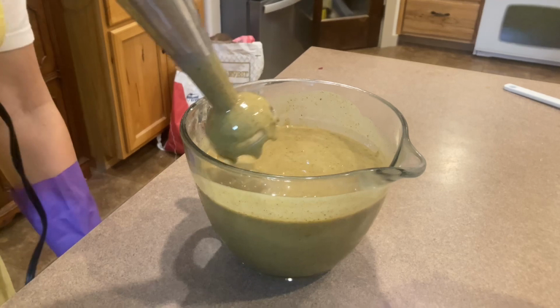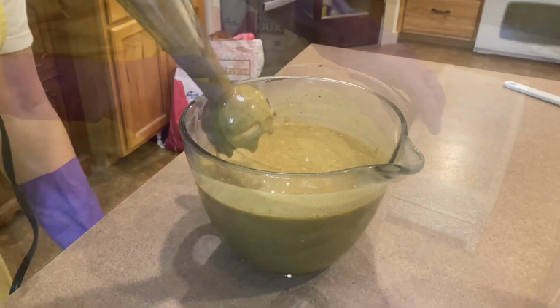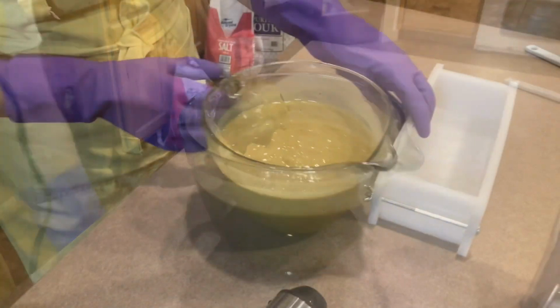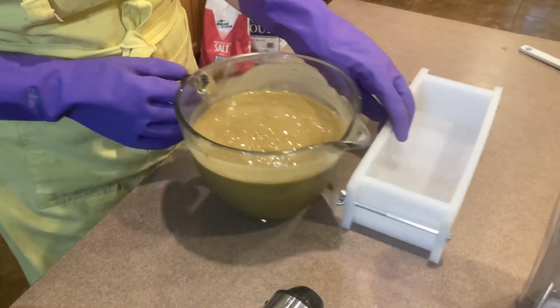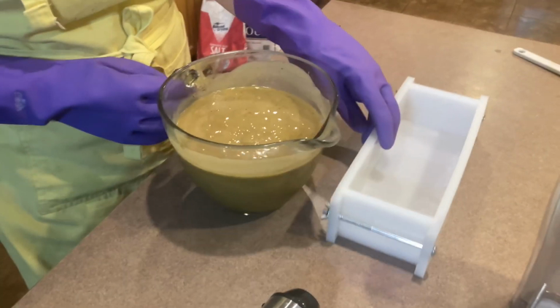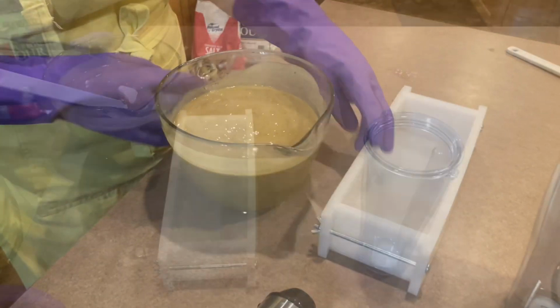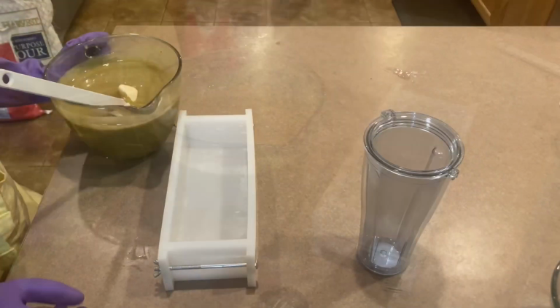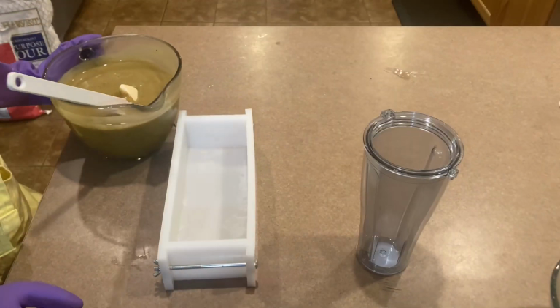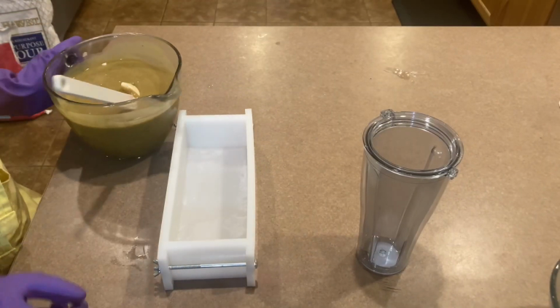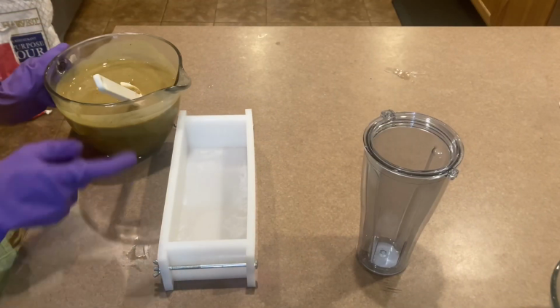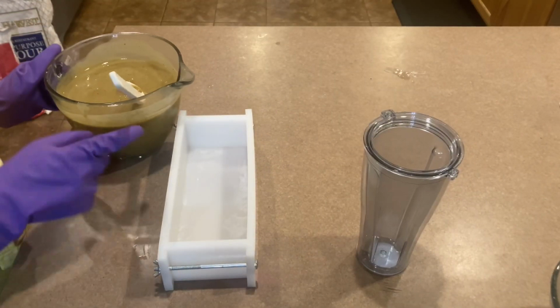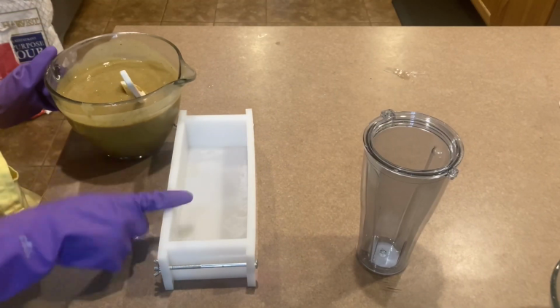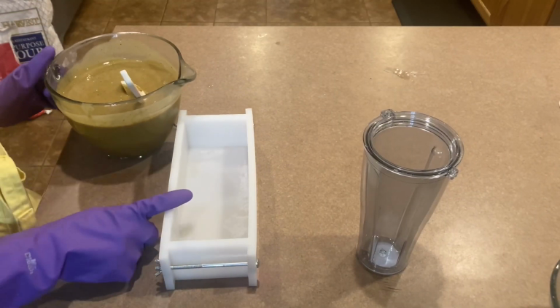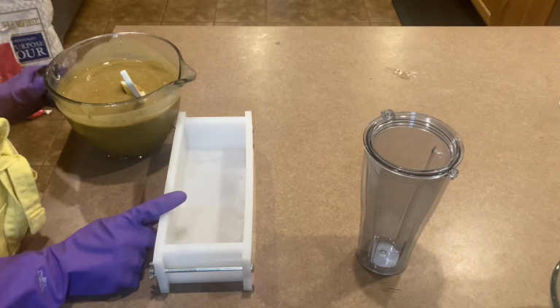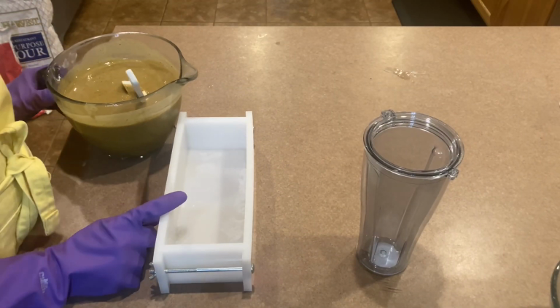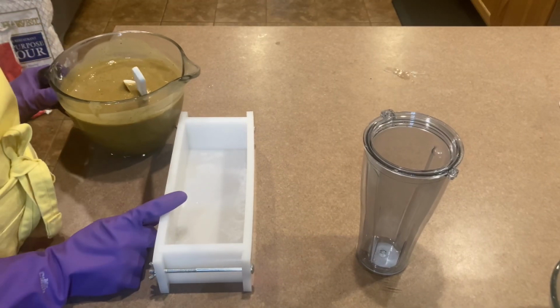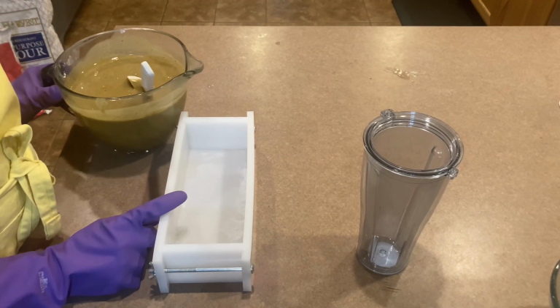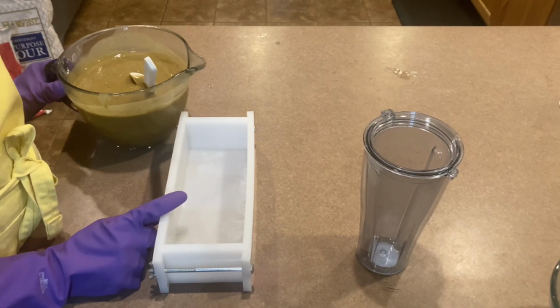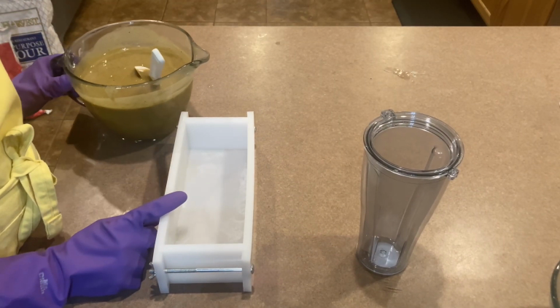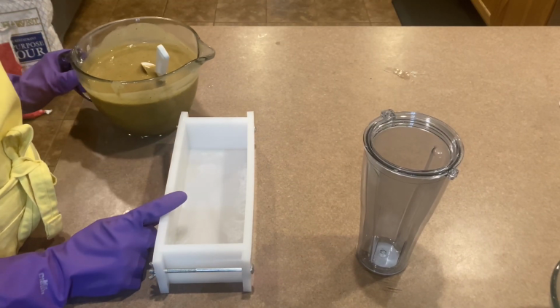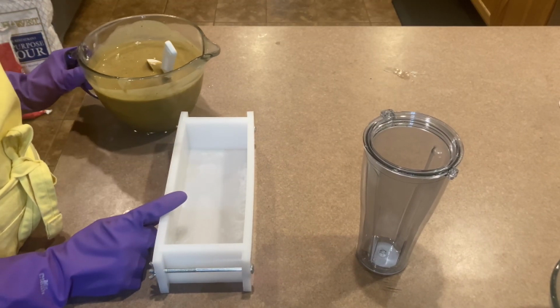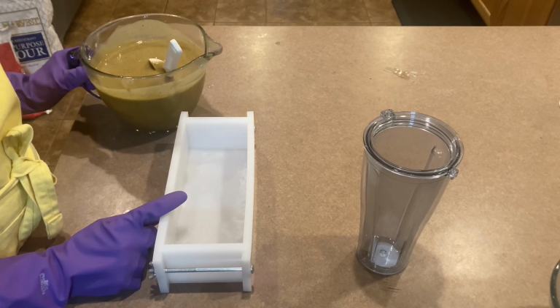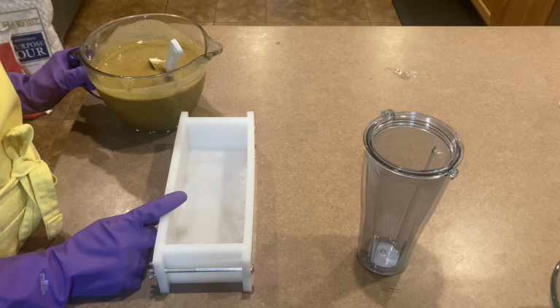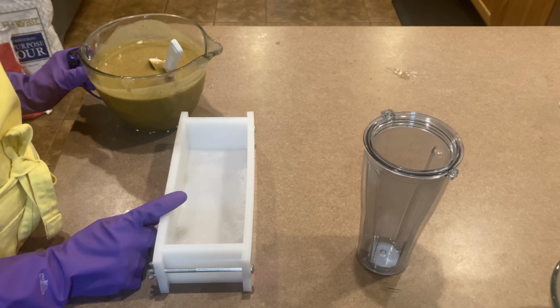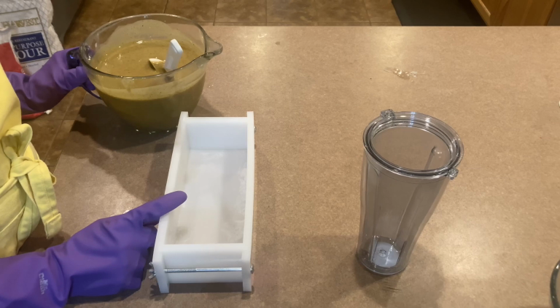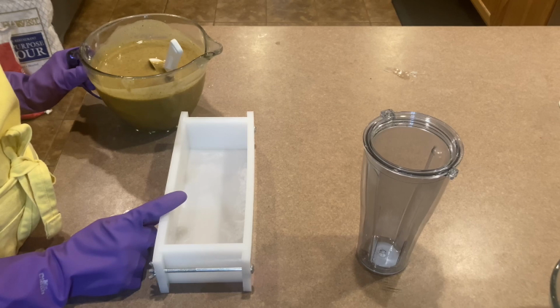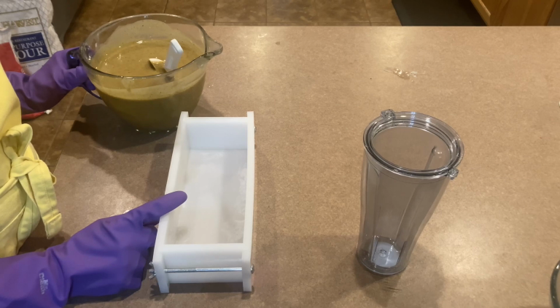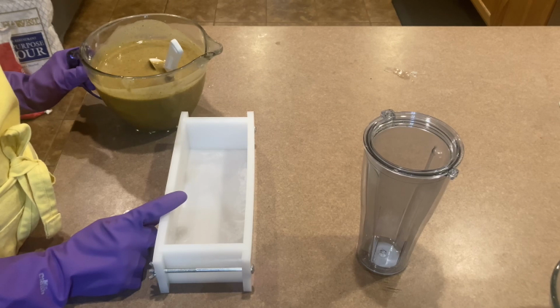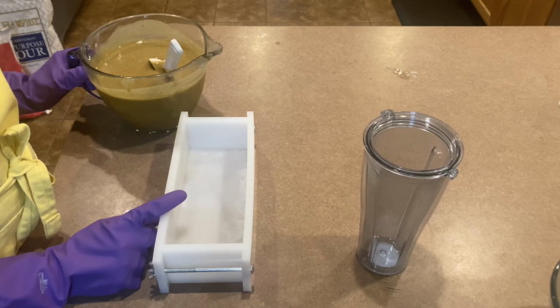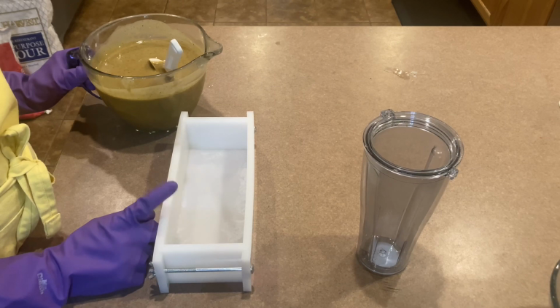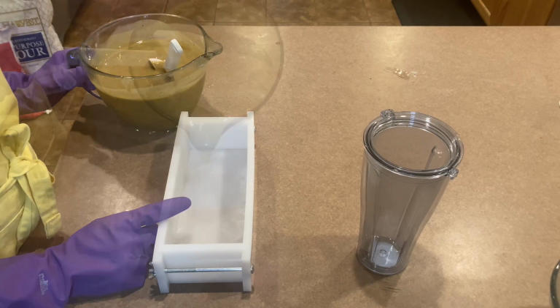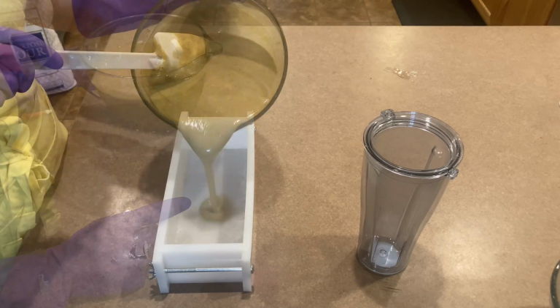Here's my soap mold. I already know that this batch will fill this mold. I'm going to let it sit for 24 hours and then I'll slice it.